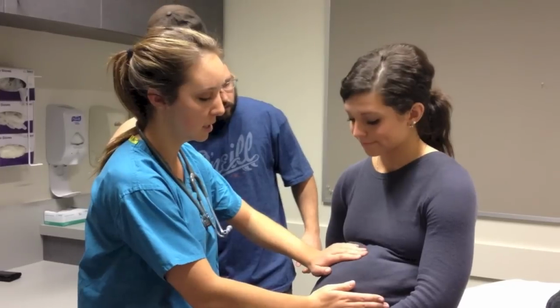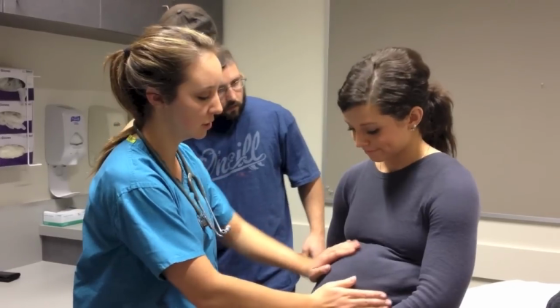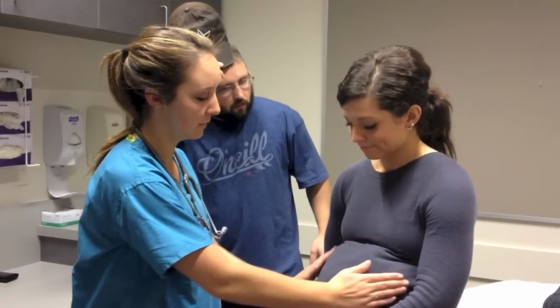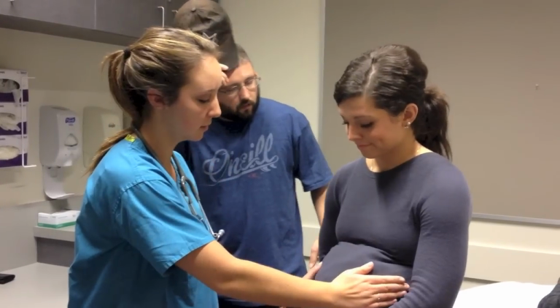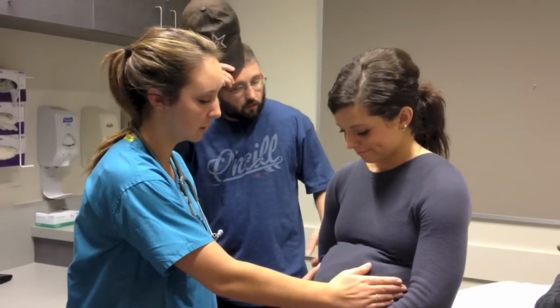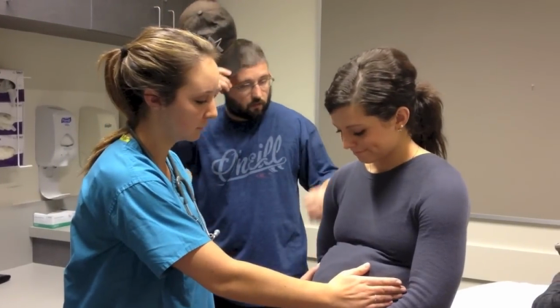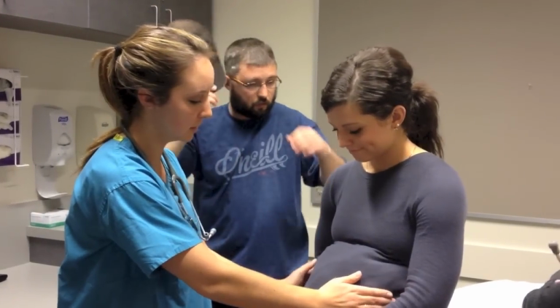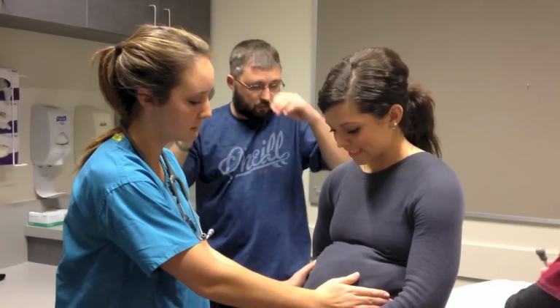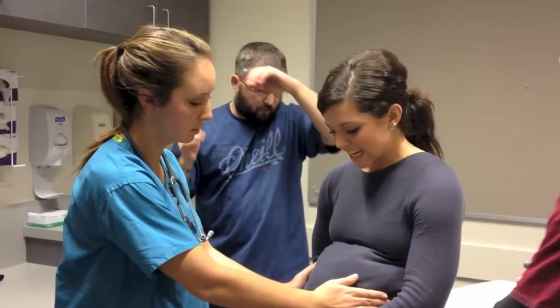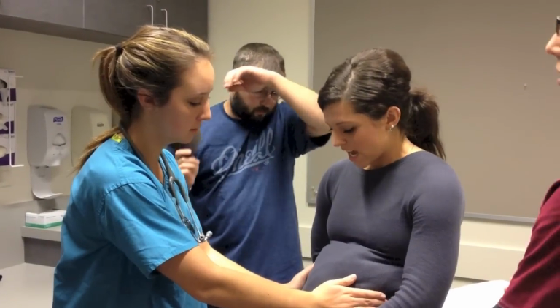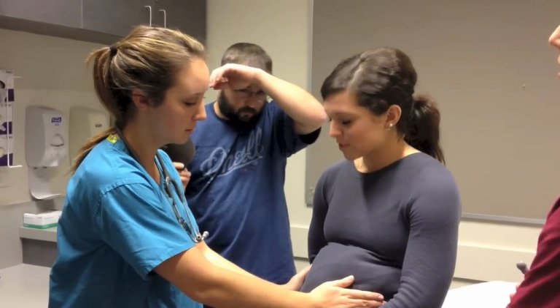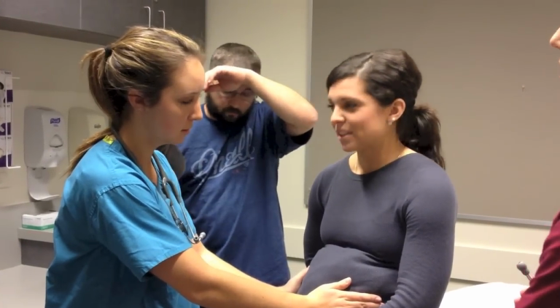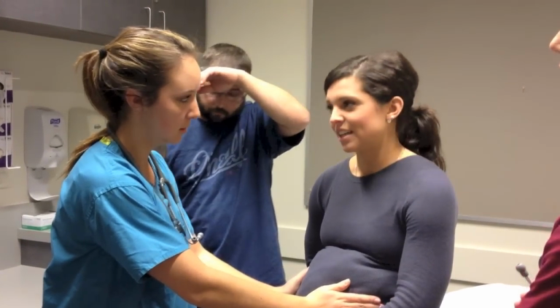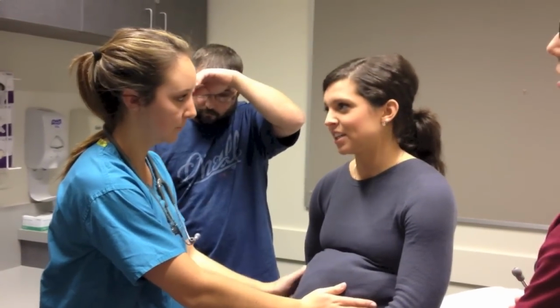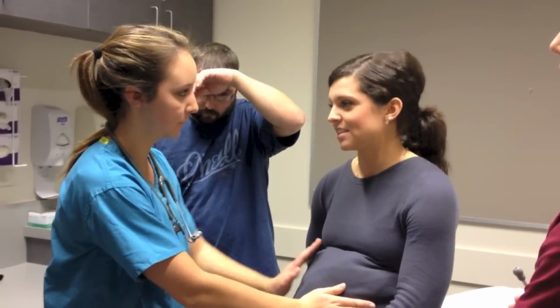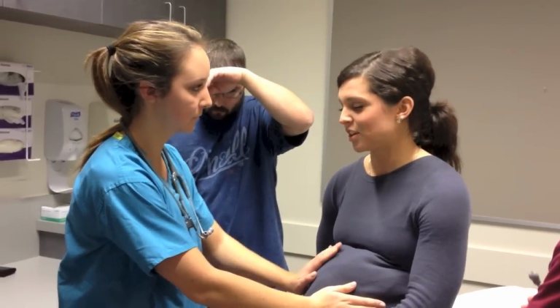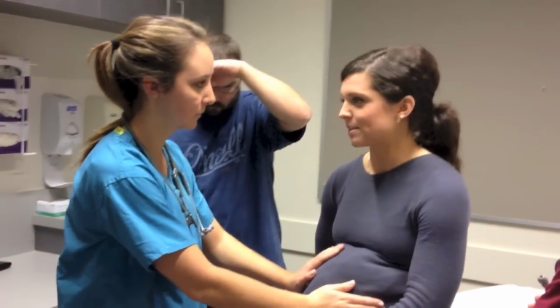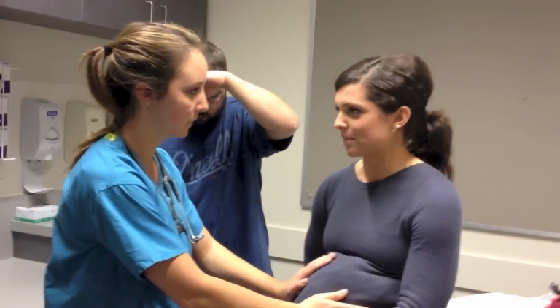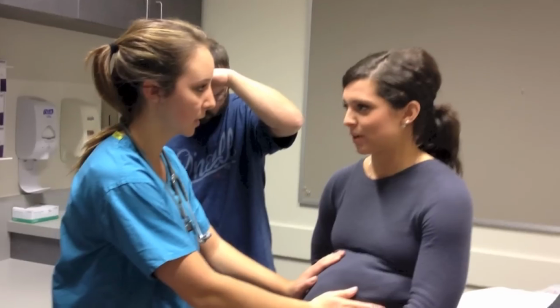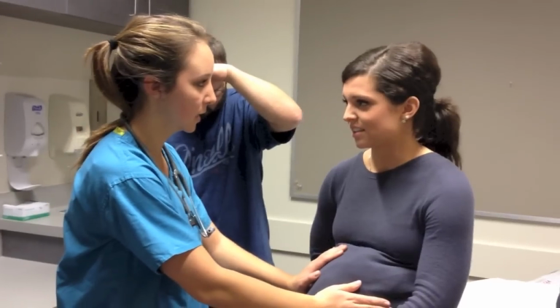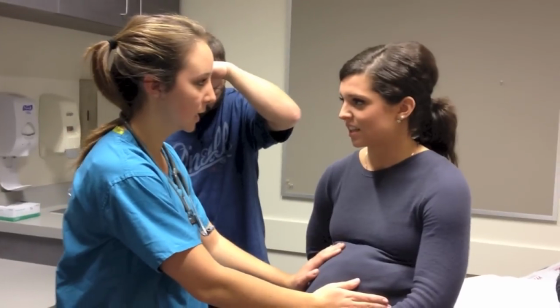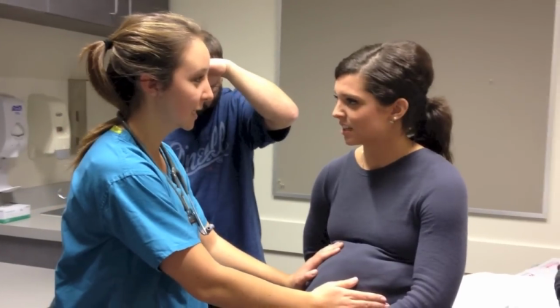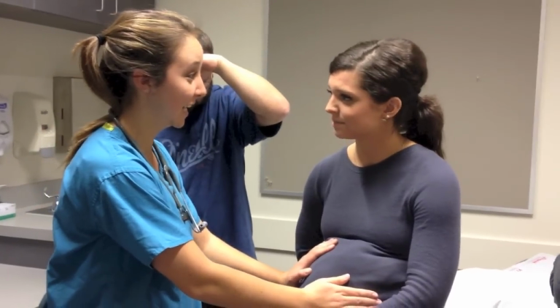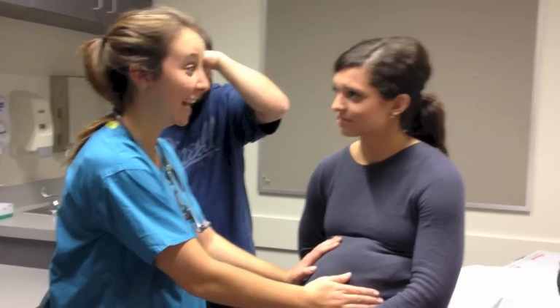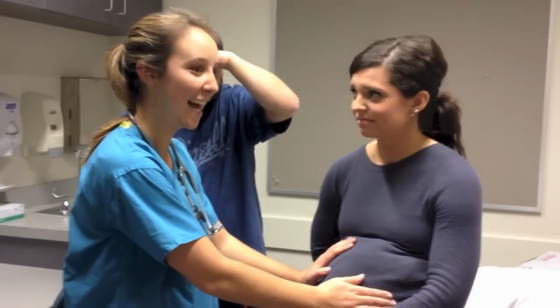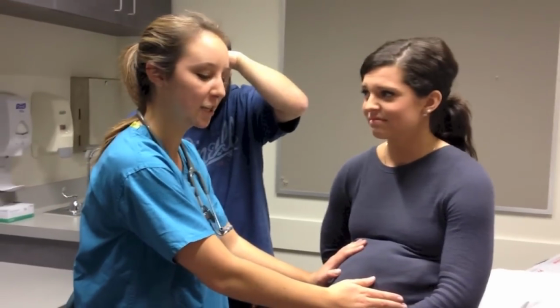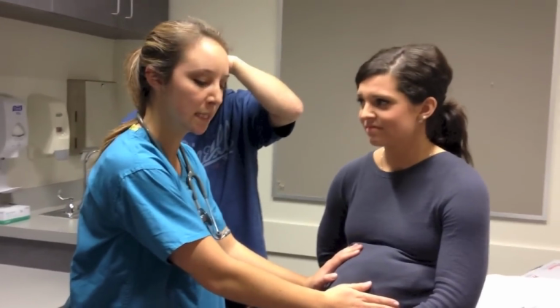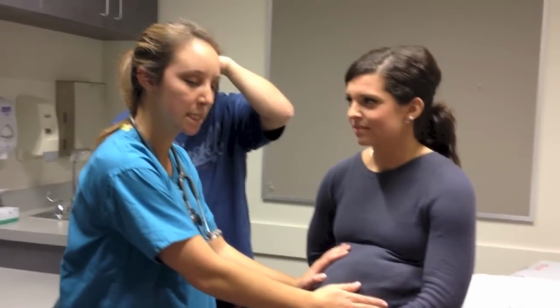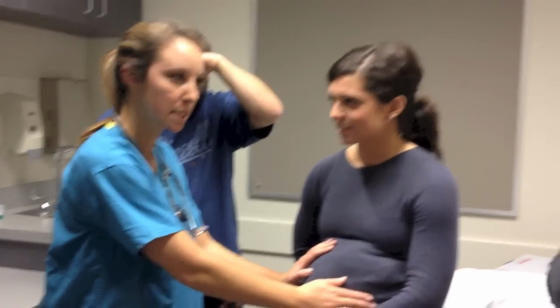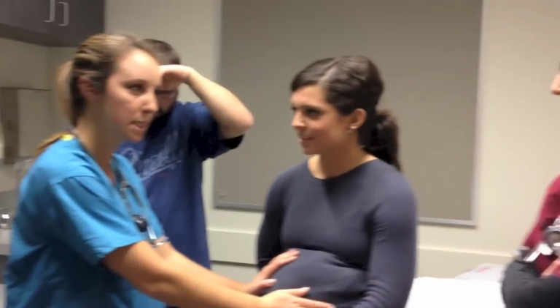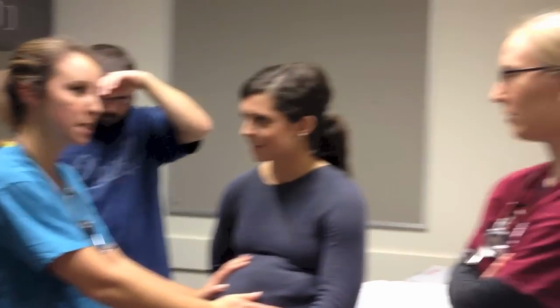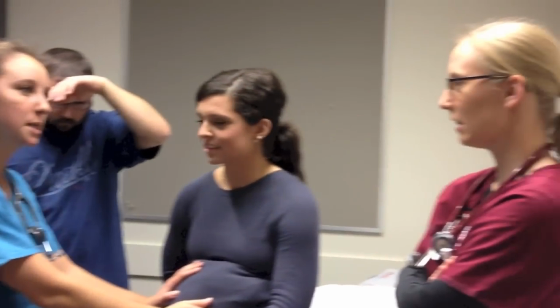Did you have any other questions for me? I'm just really, really nervous about this pregnancy. Yeah, I can relate. Alright, you have kids?